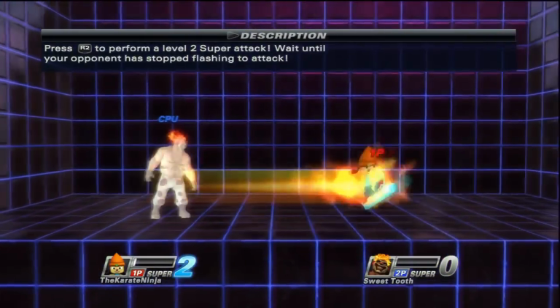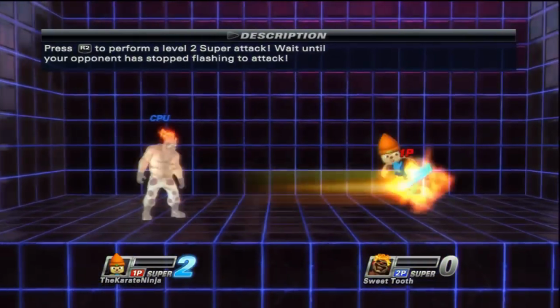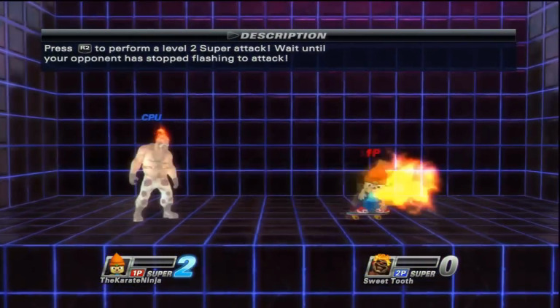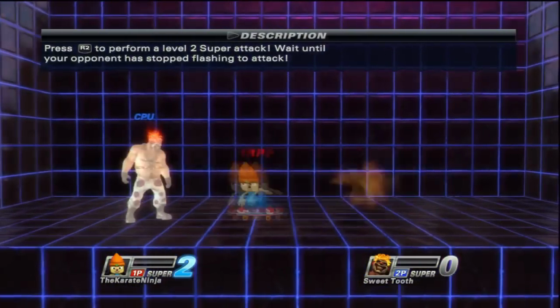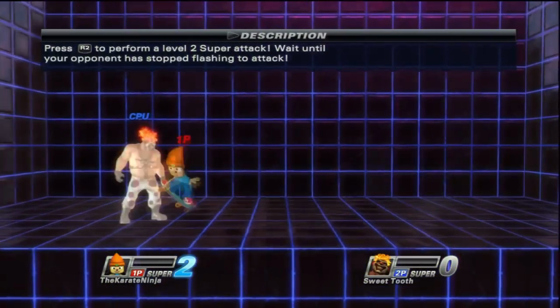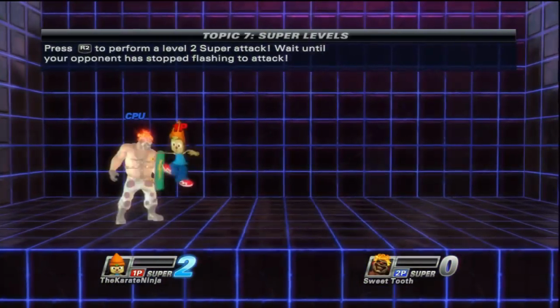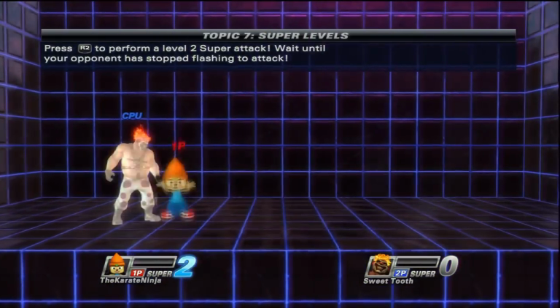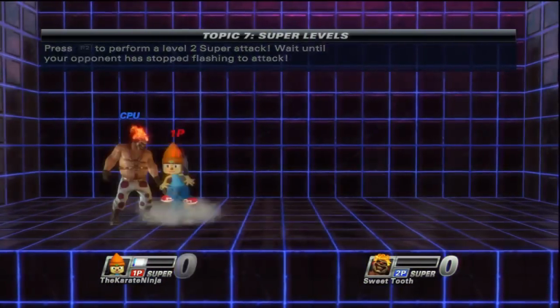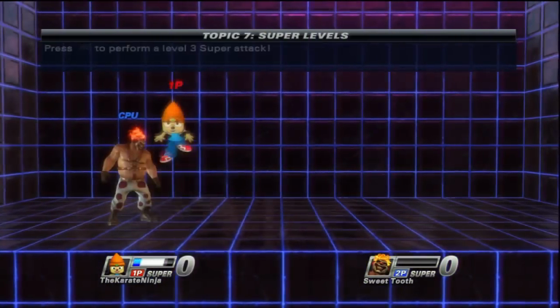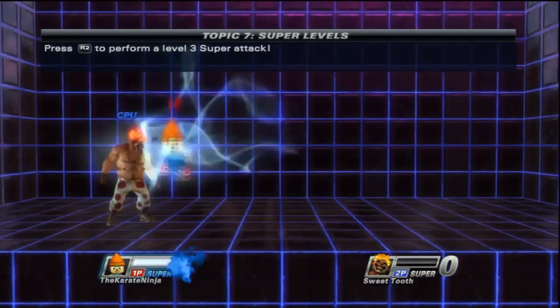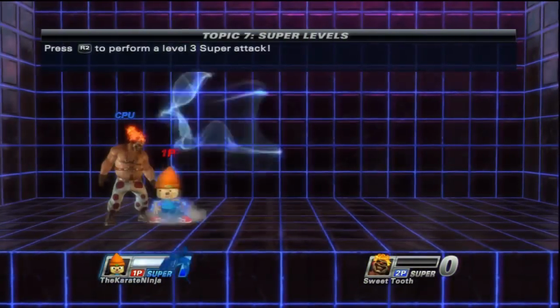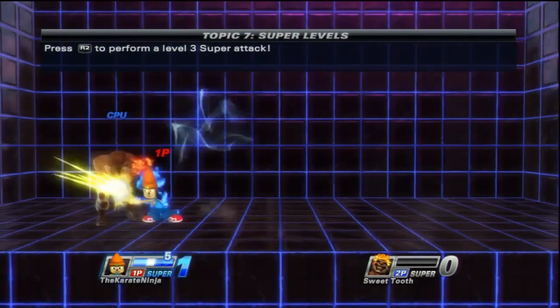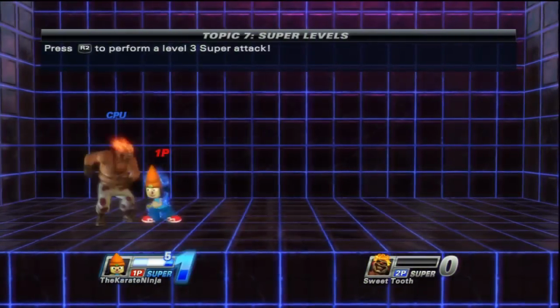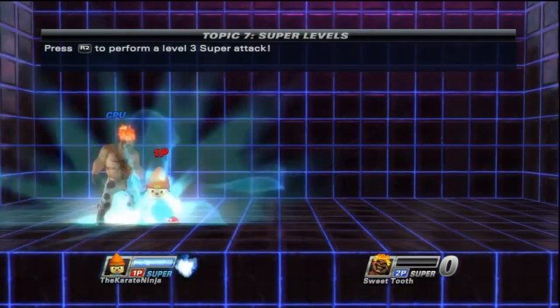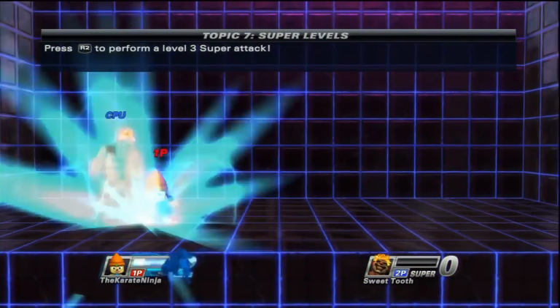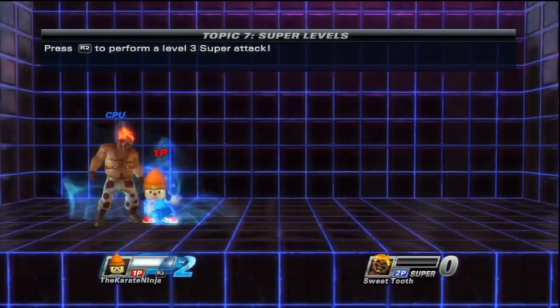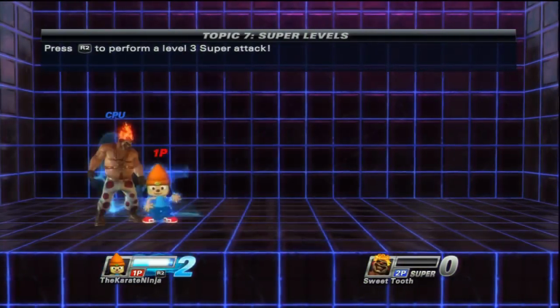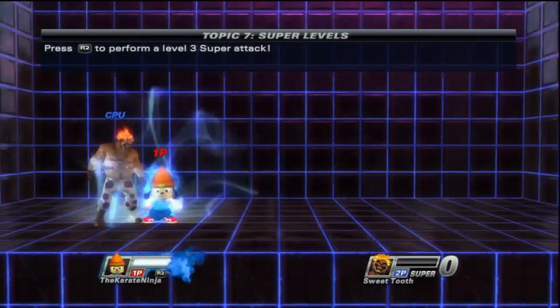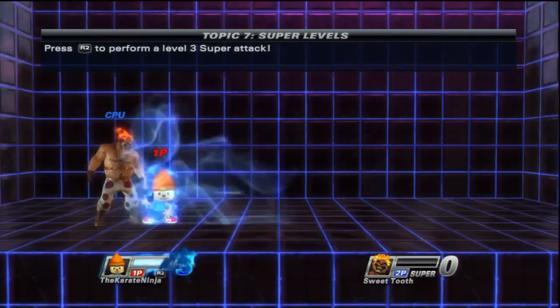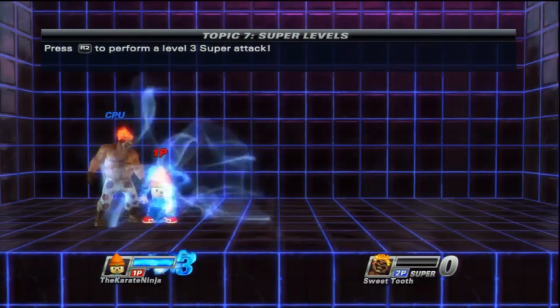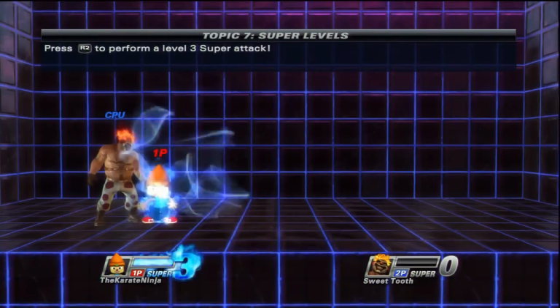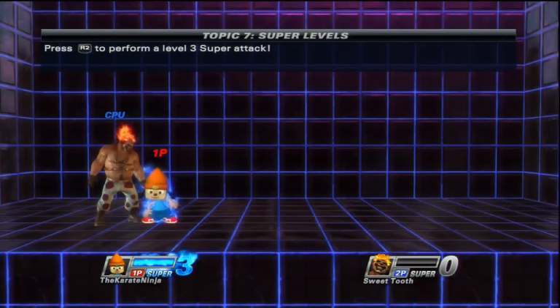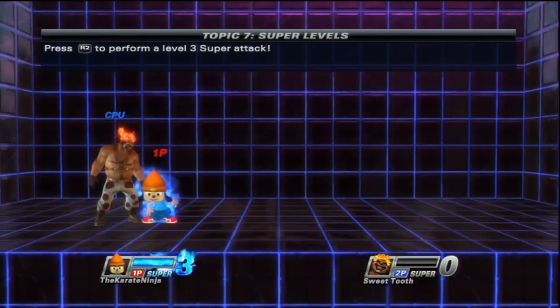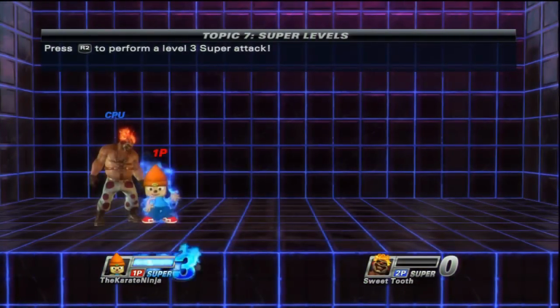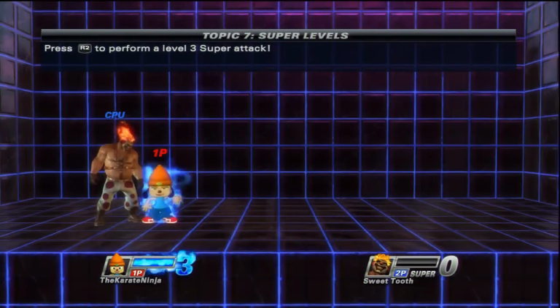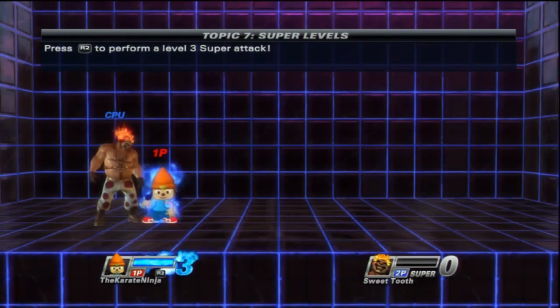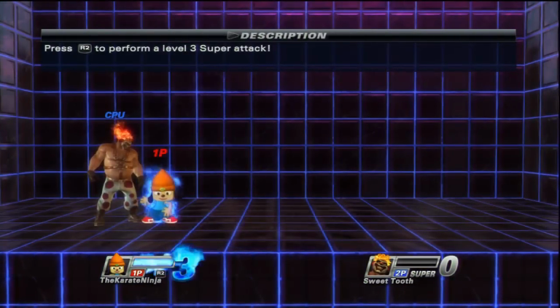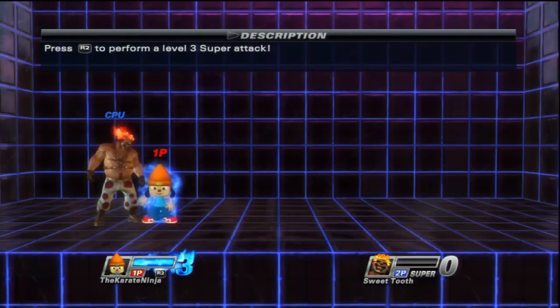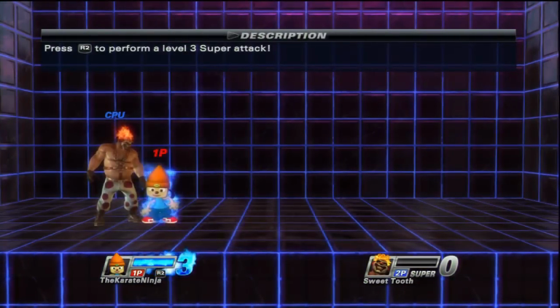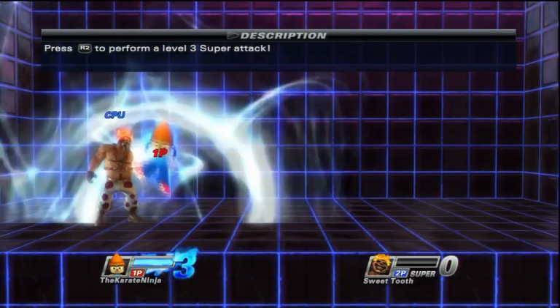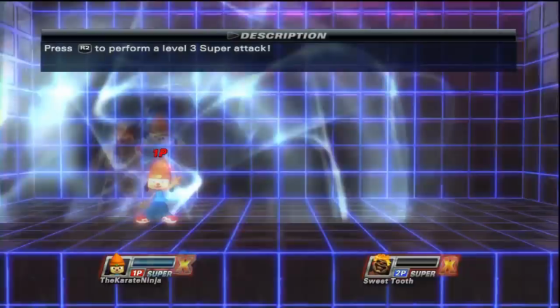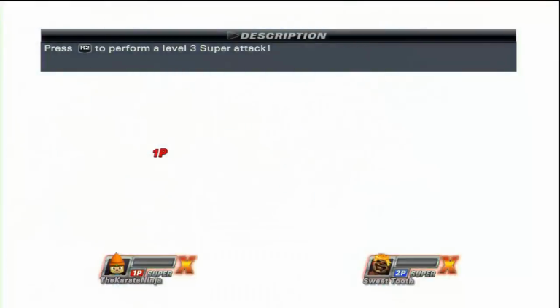Each character has their own unique specials for all three levels. This guy has a skateboard for level one, rings for level two, and for level three he's rapping.